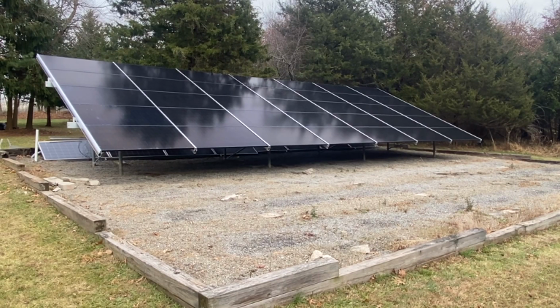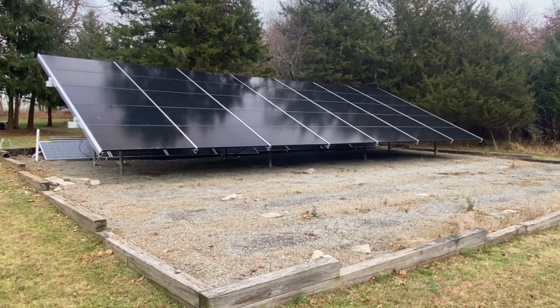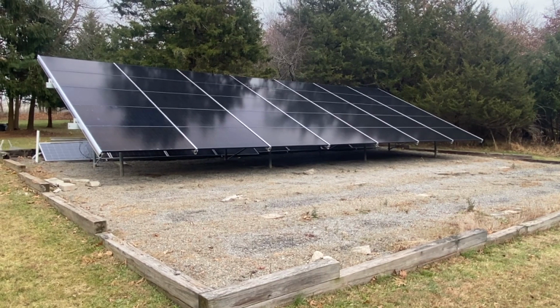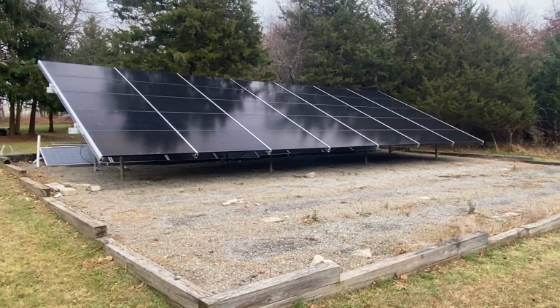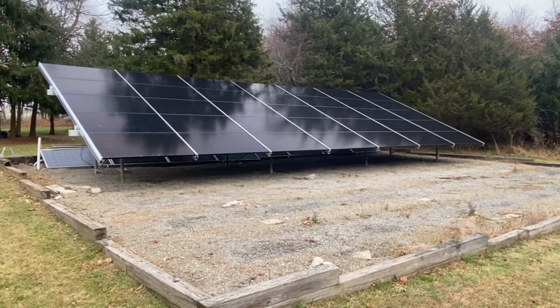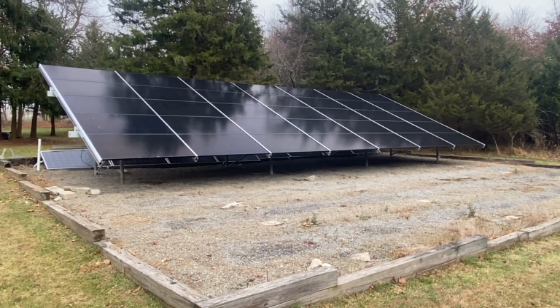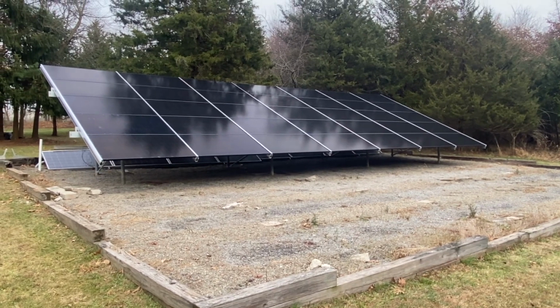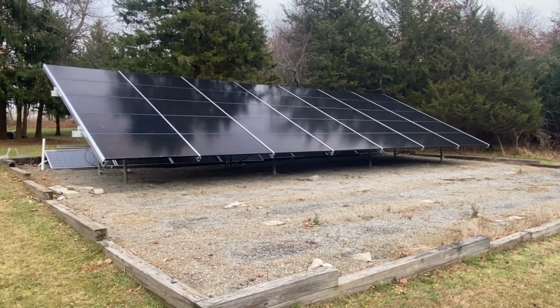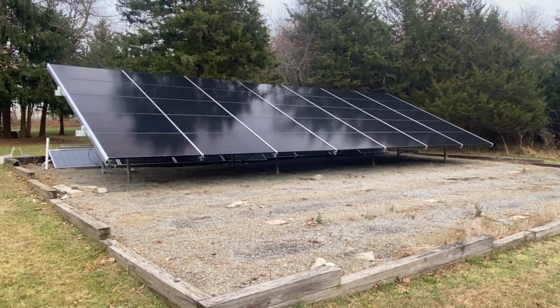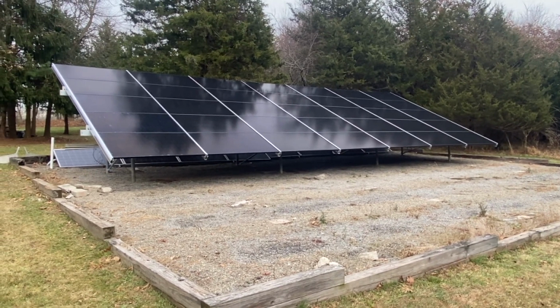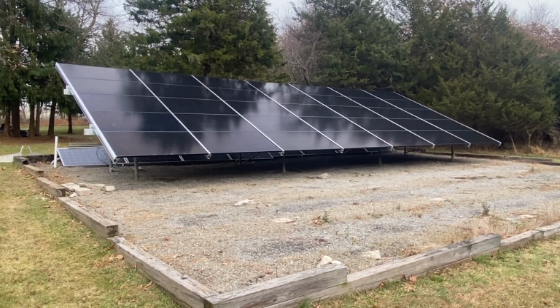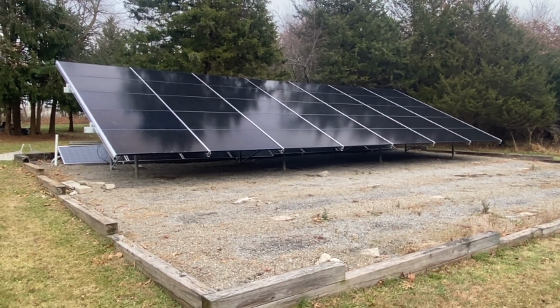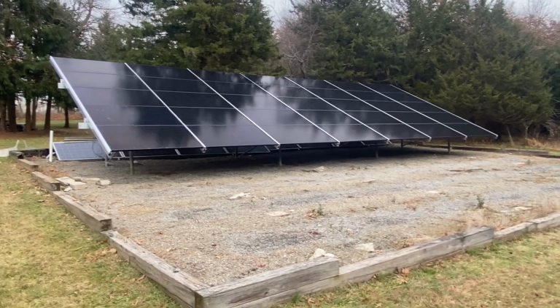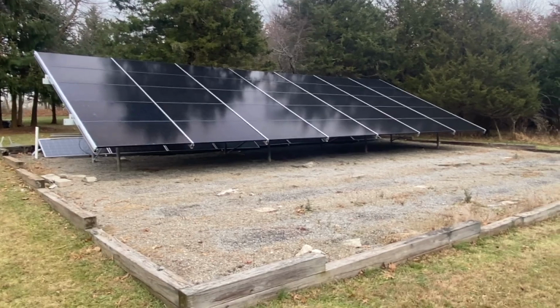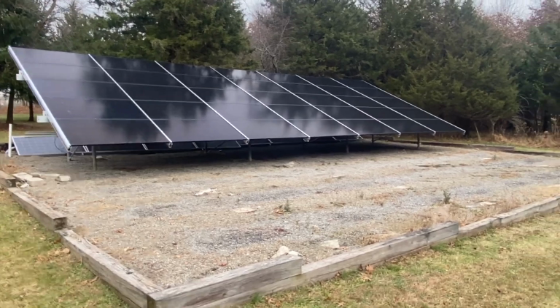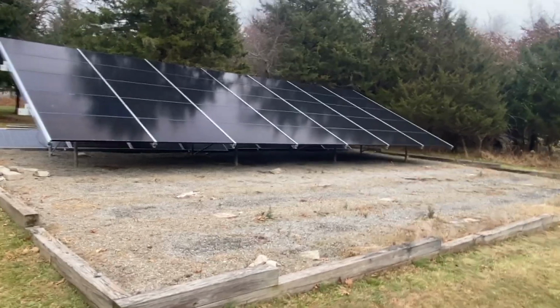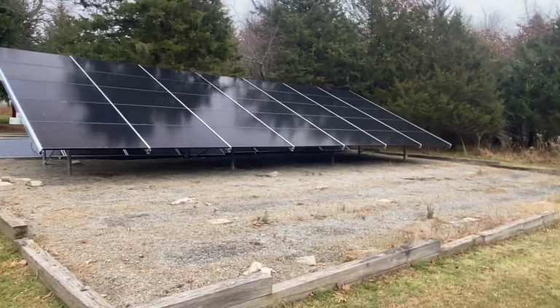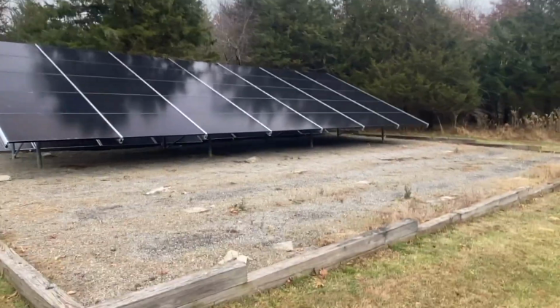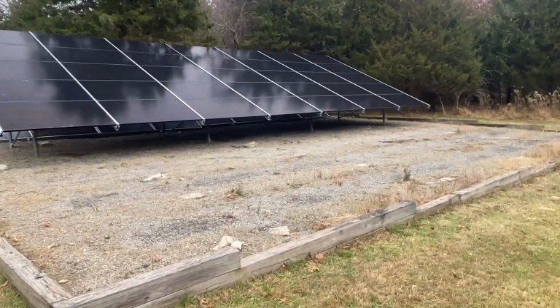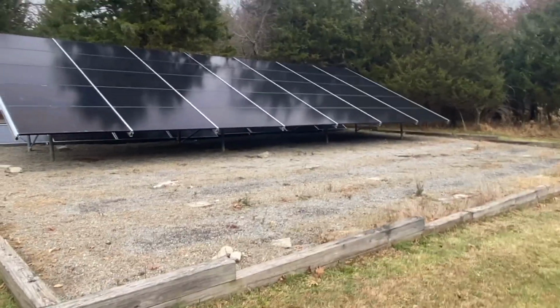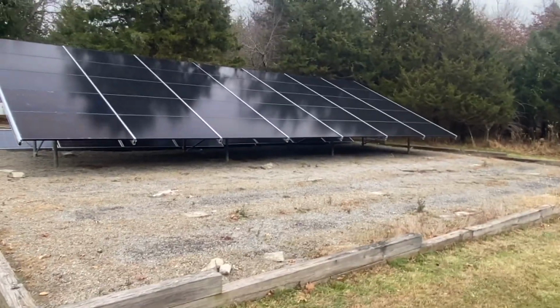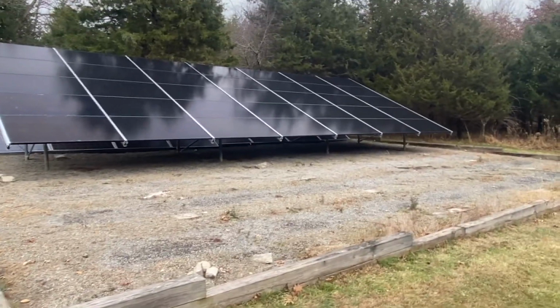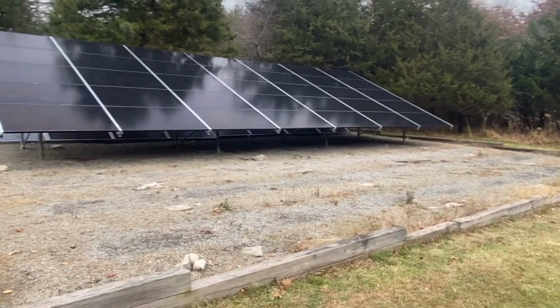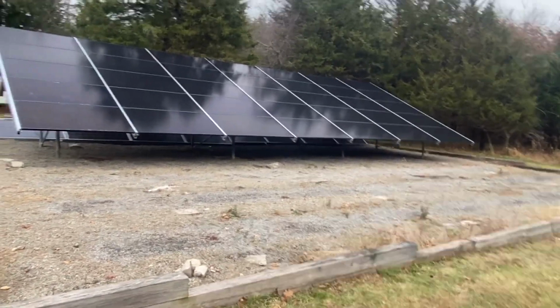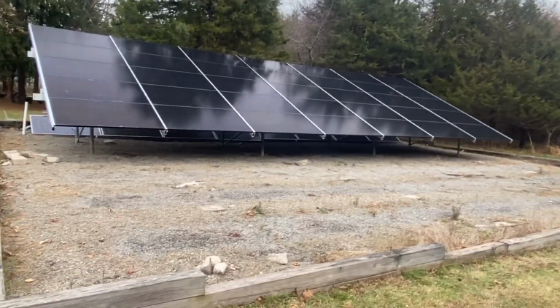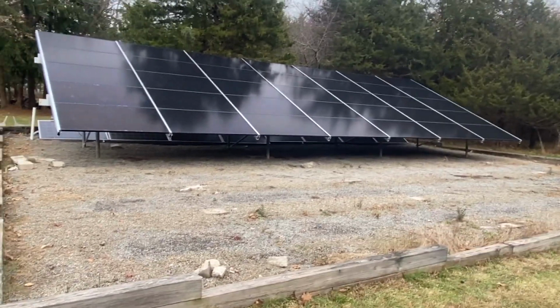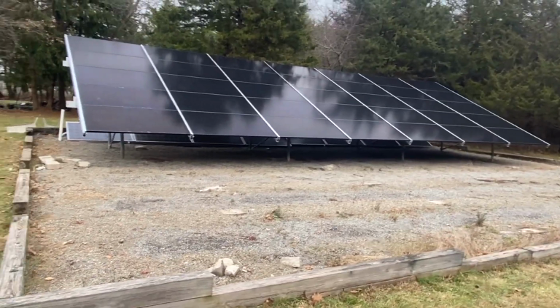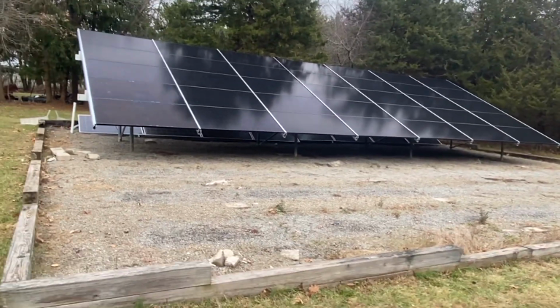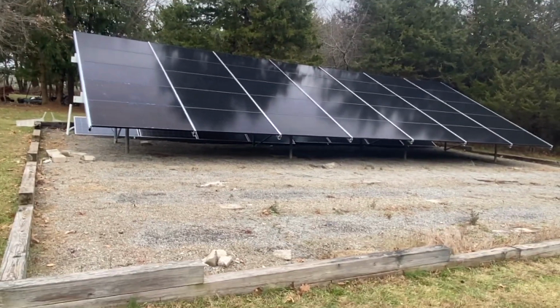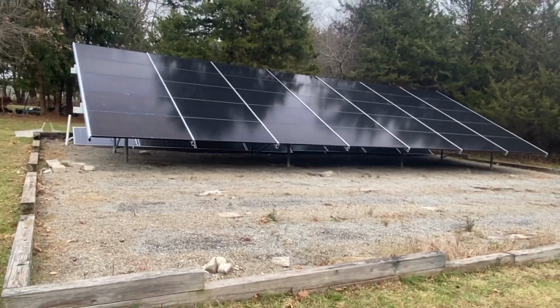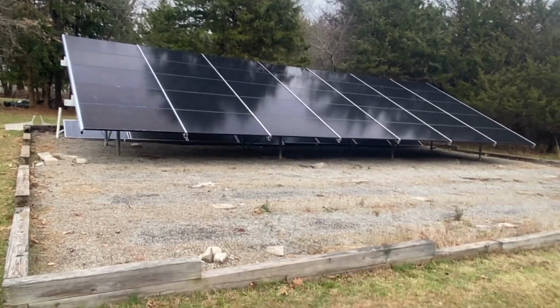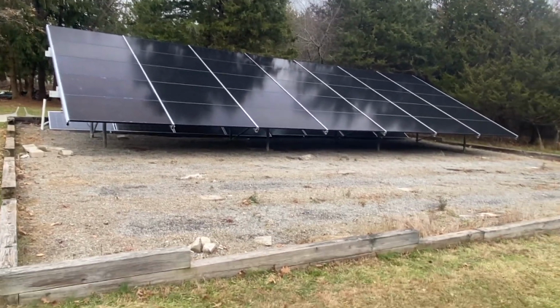Hello, this is Ed Hammerly, owner of NJ Renewable Energy. Here we are at a very interesting site. This is in Ringoes, New Jersey.